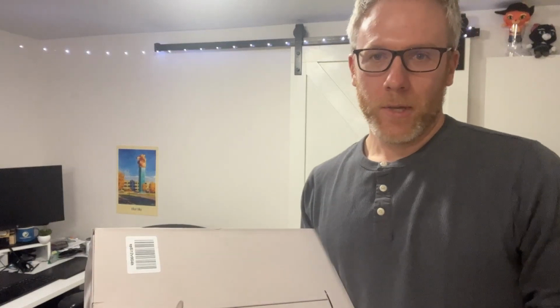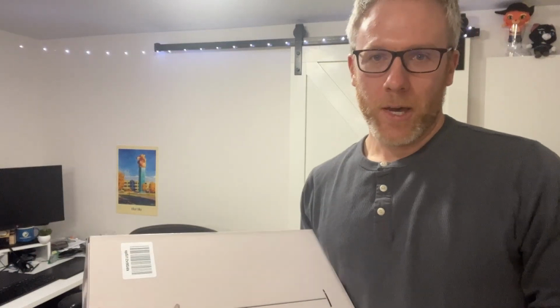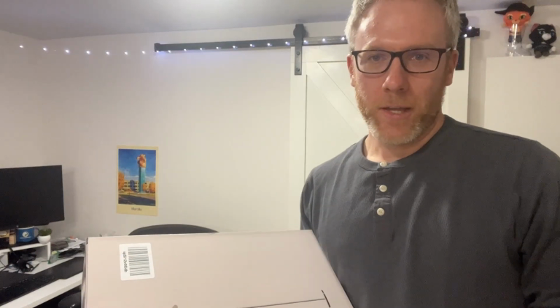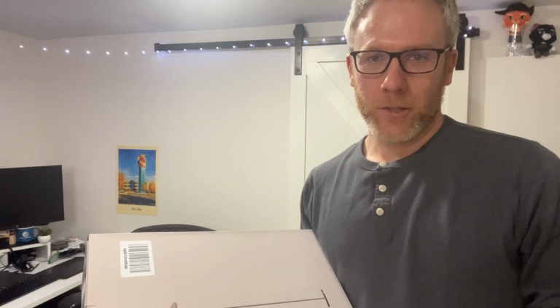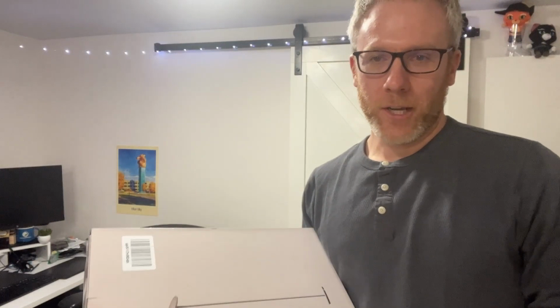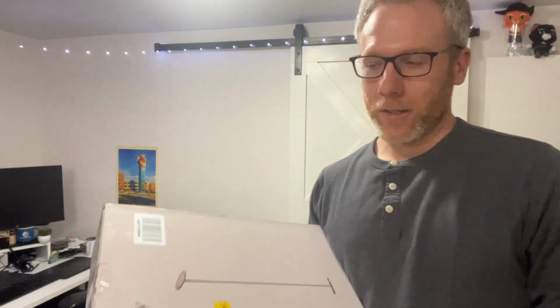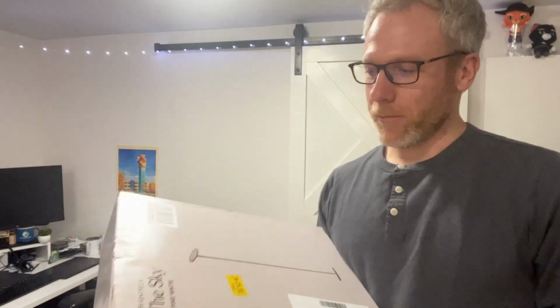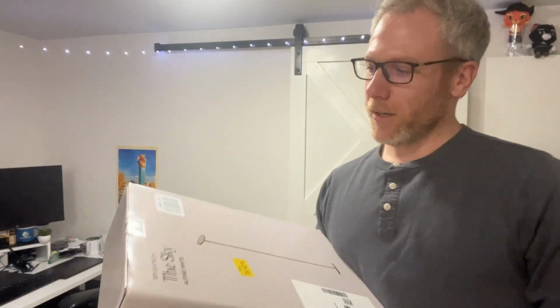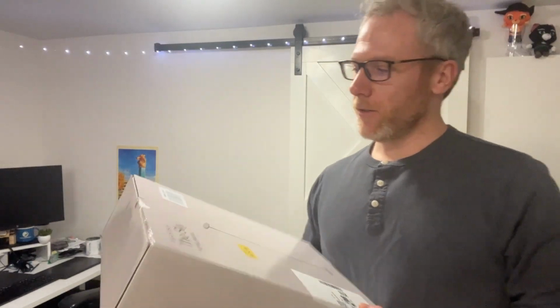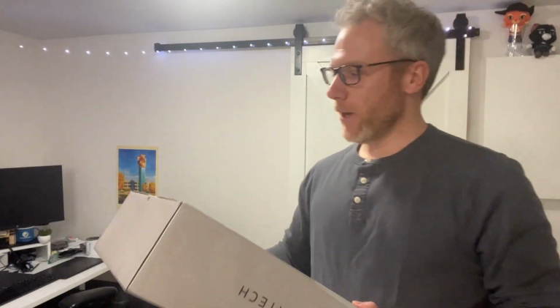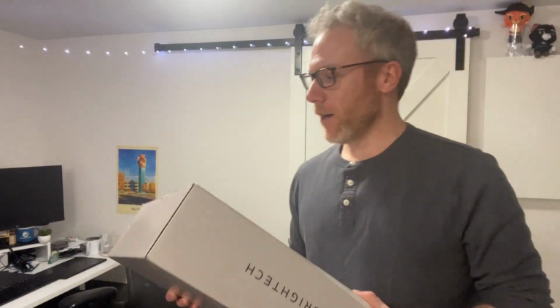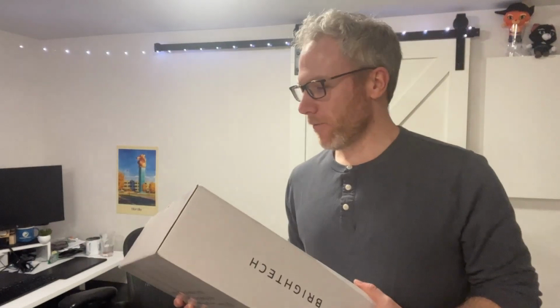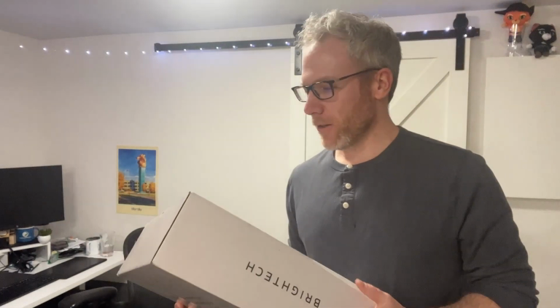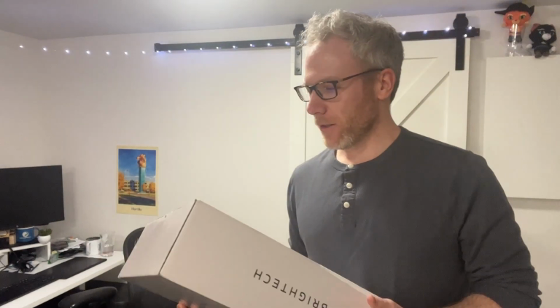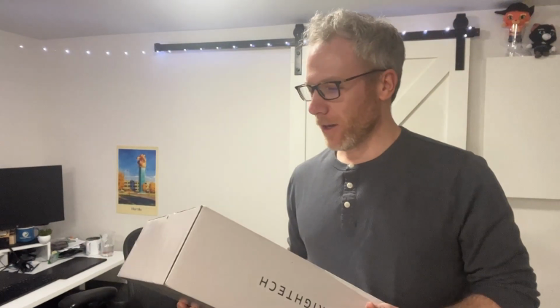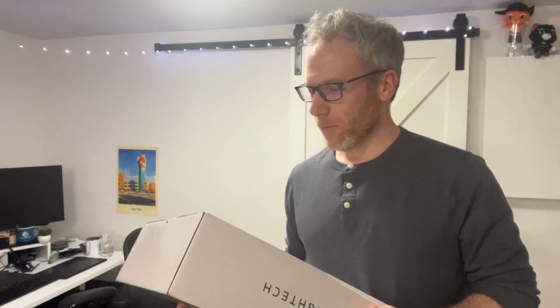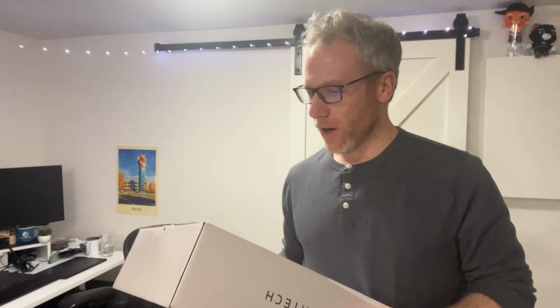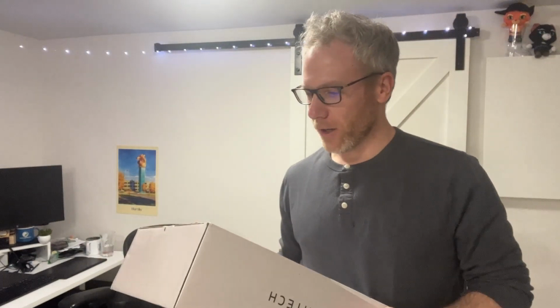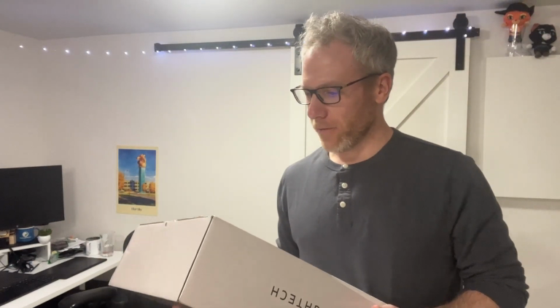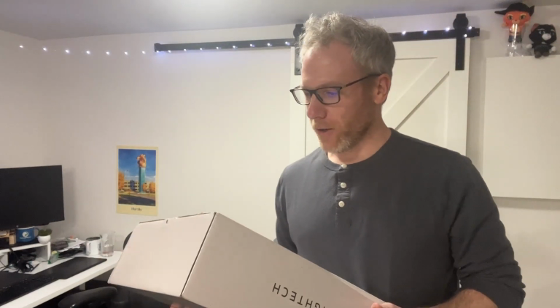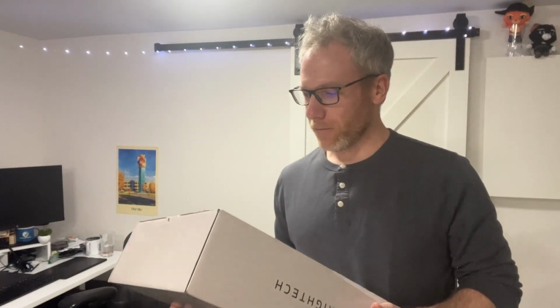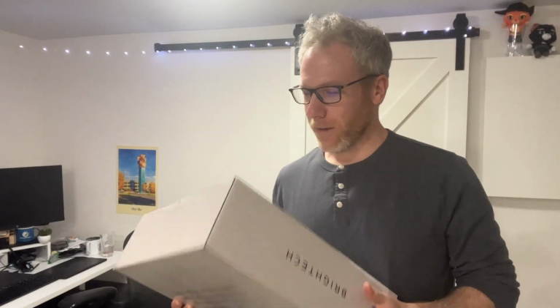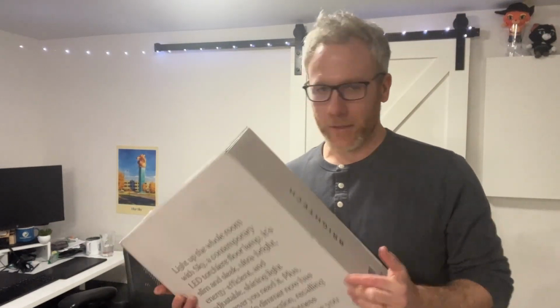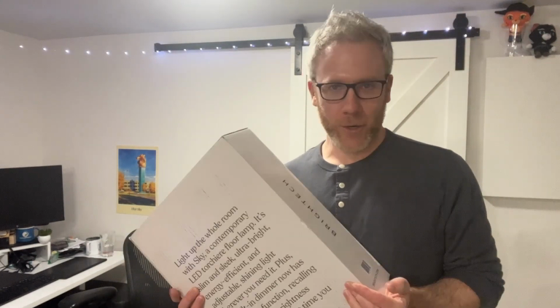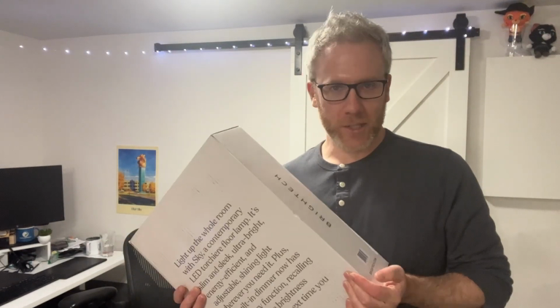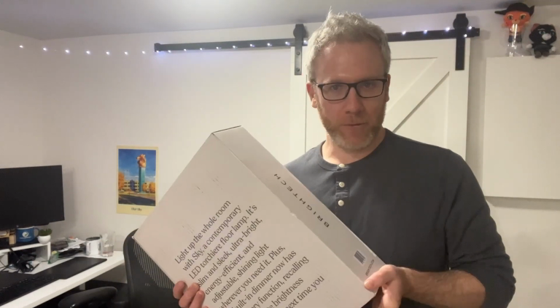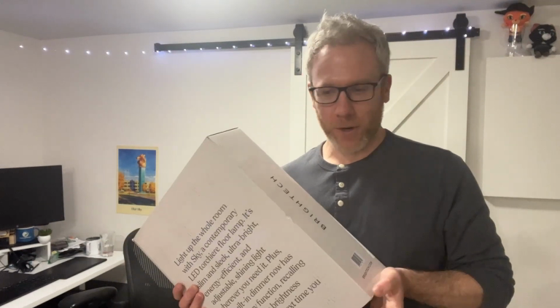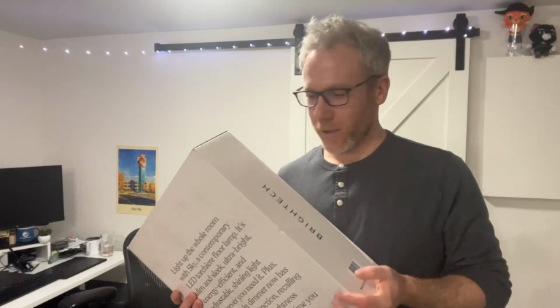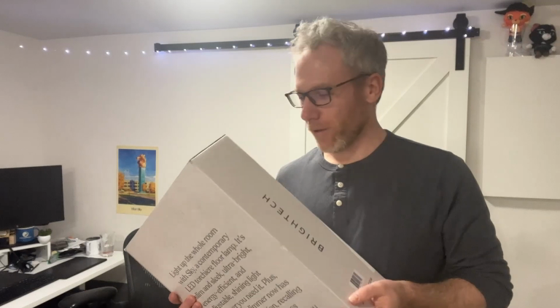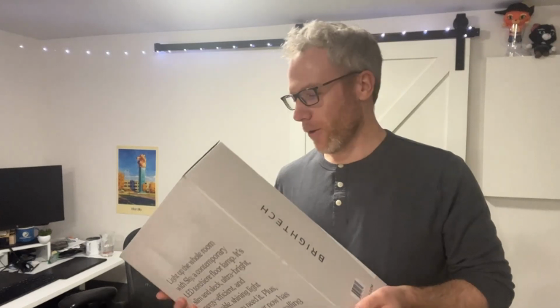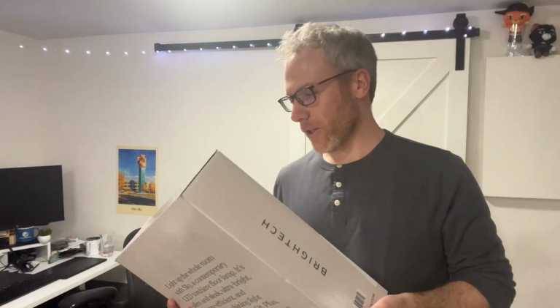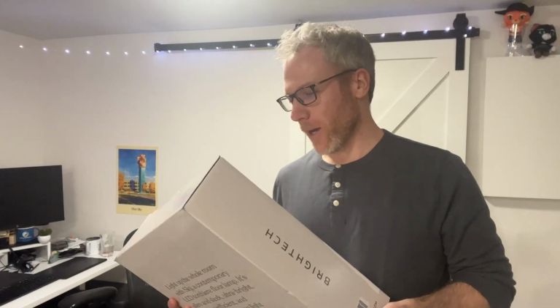Hi, this is Justin. I'm gonna do my first product review. I've done one of these before, I'm looking forward to it.